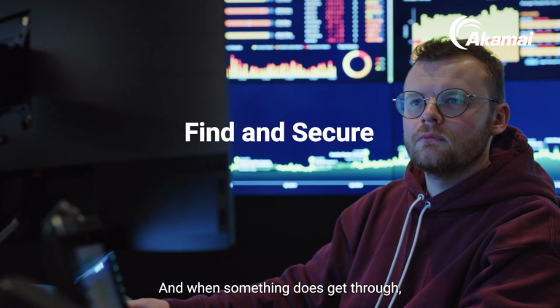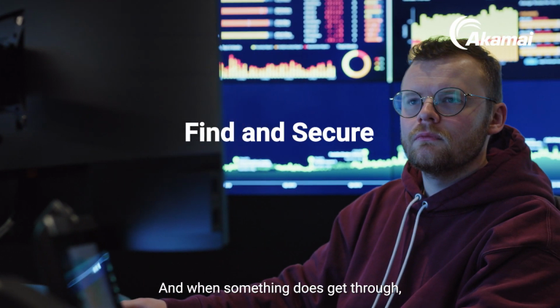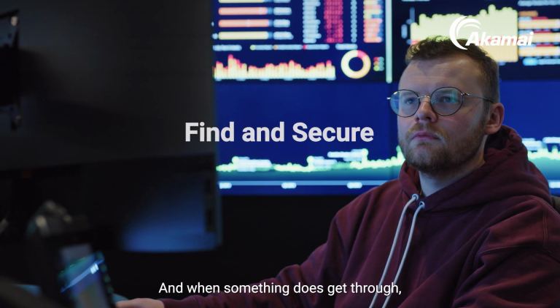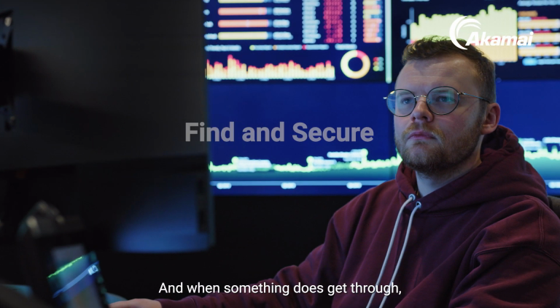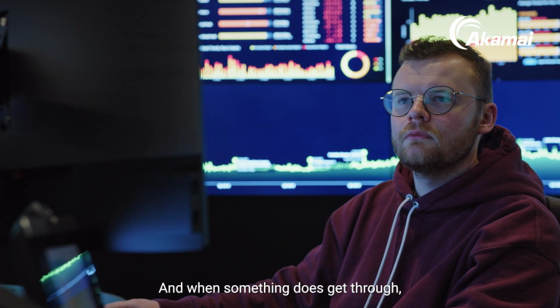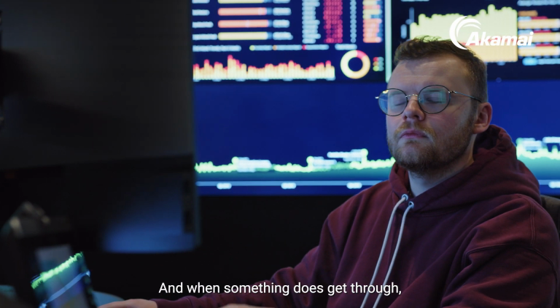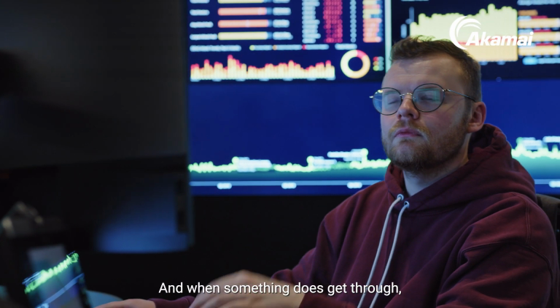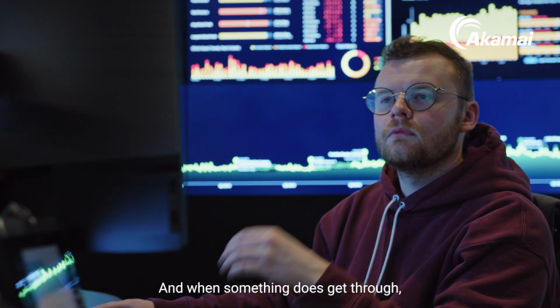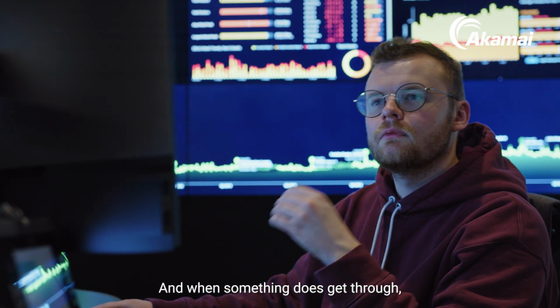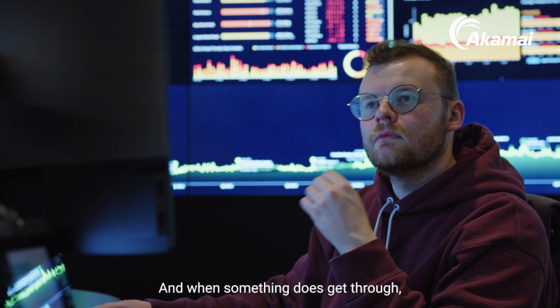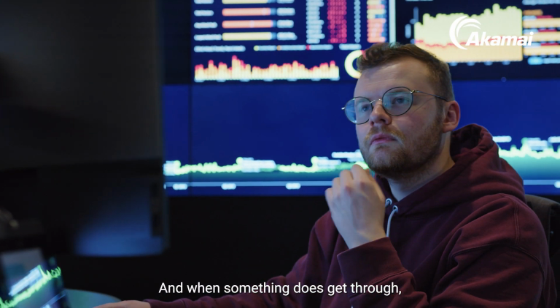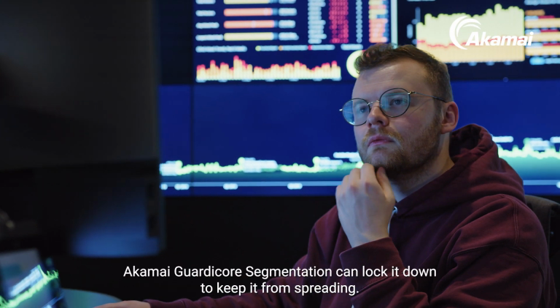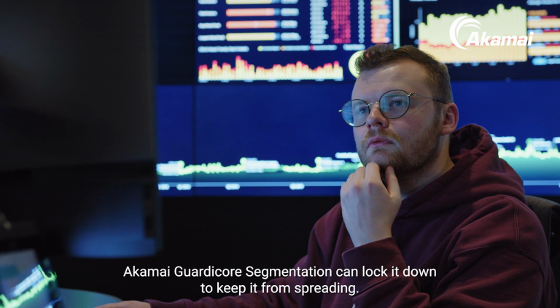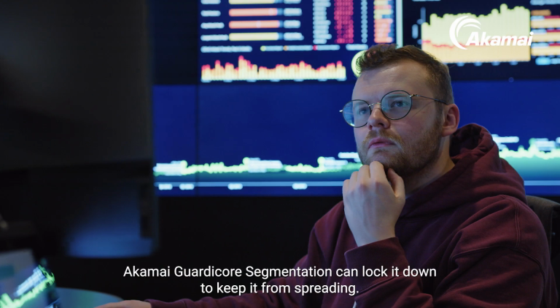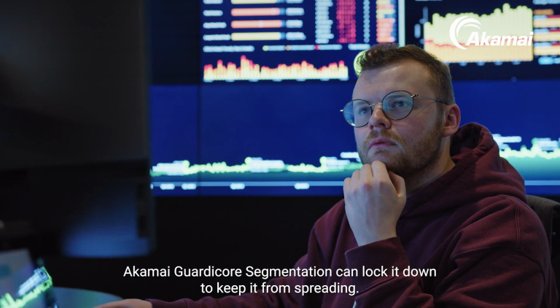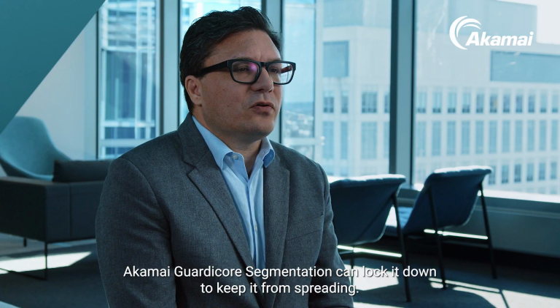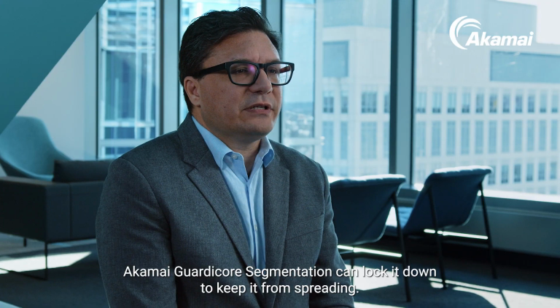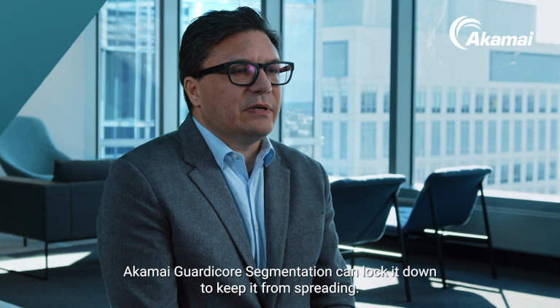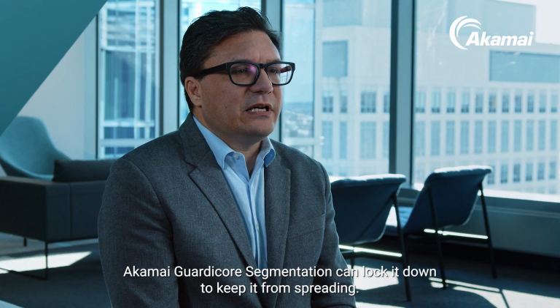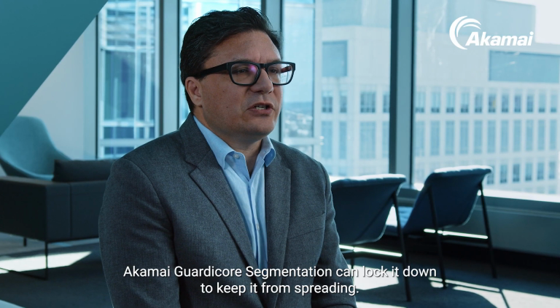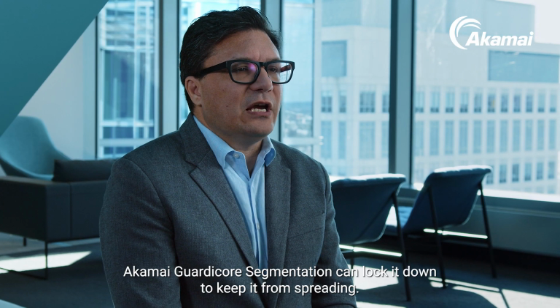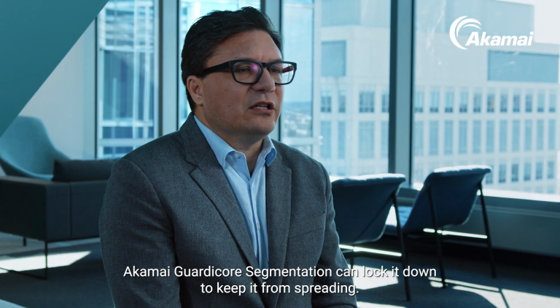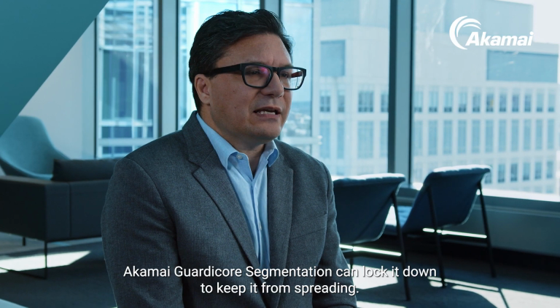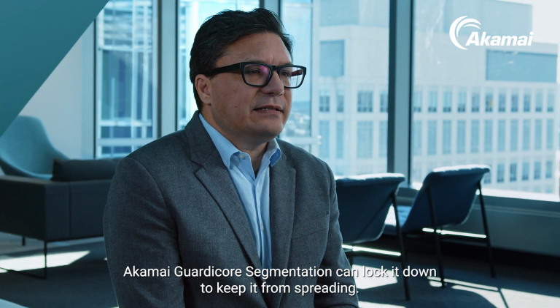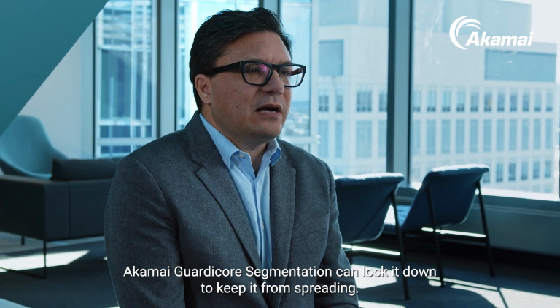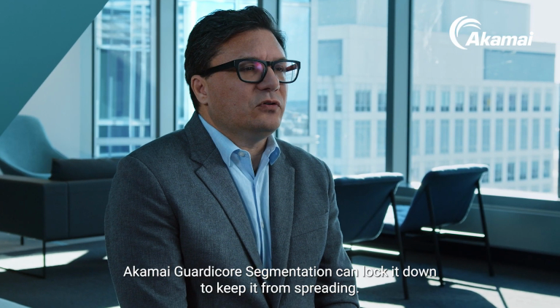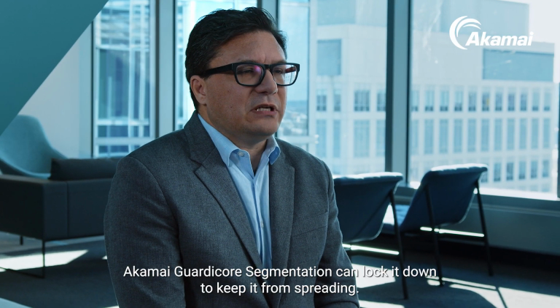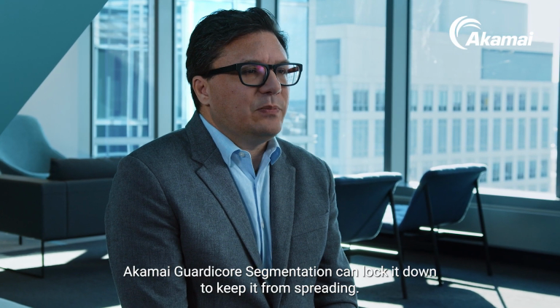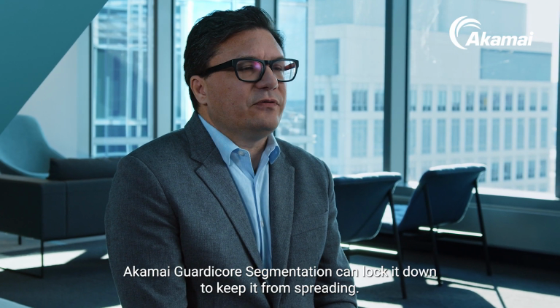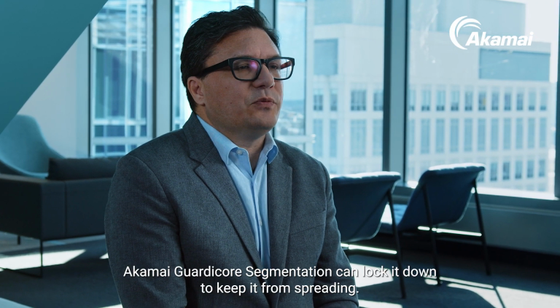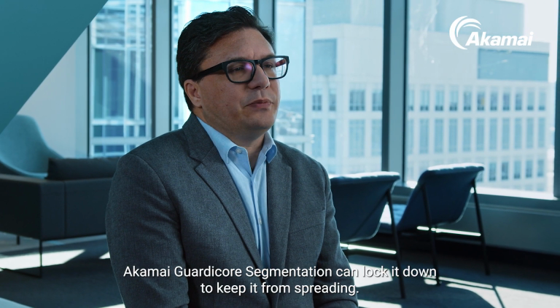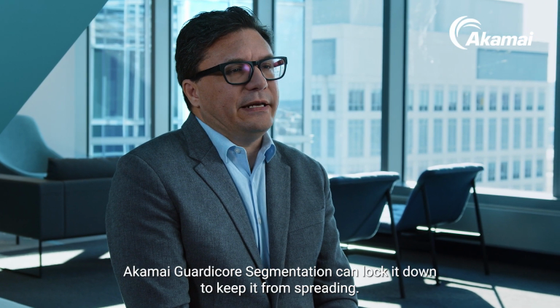Find and secure them almost immediately. And when something does get through, Akamai Guardicore Segmentation can lock it down to keep it from spreading.